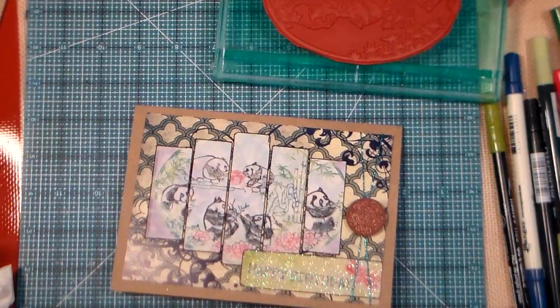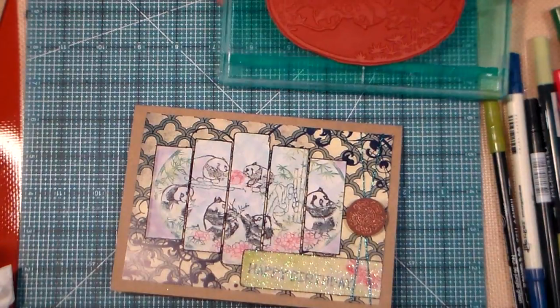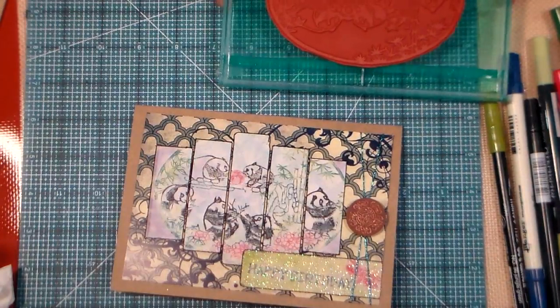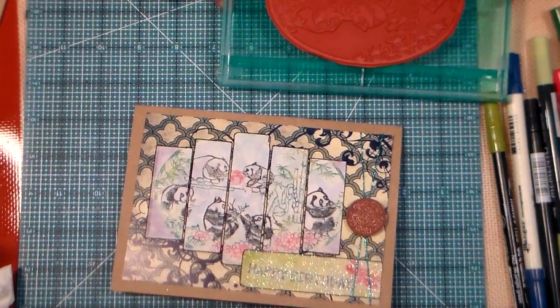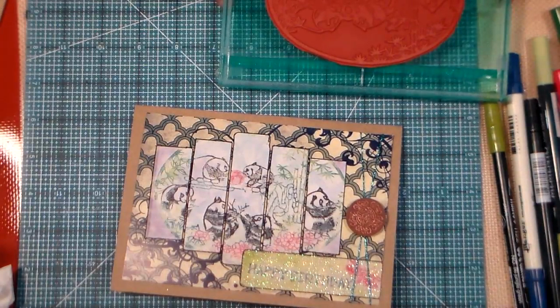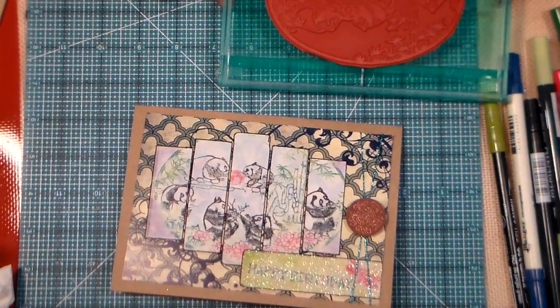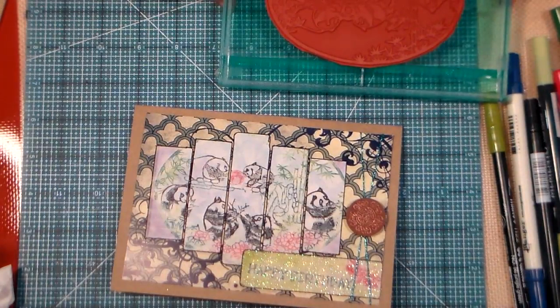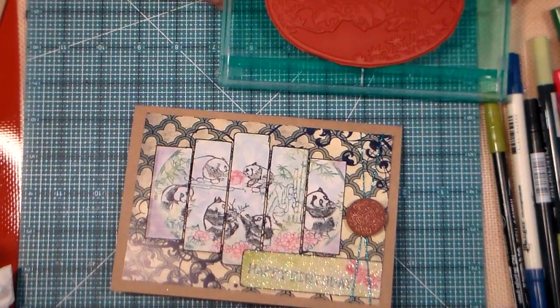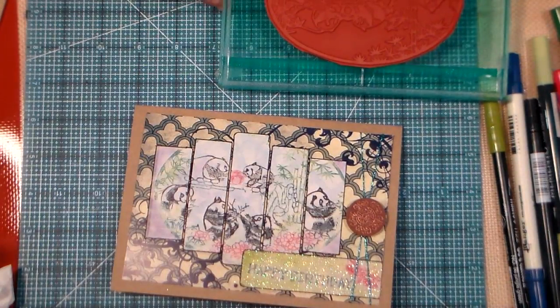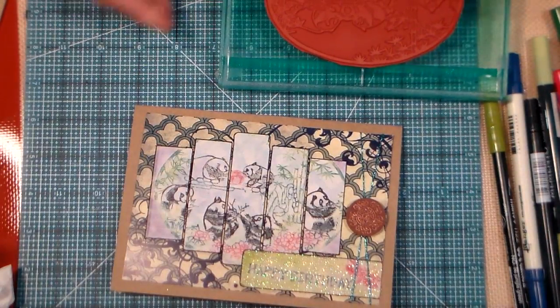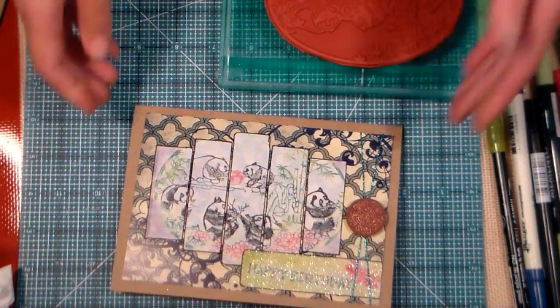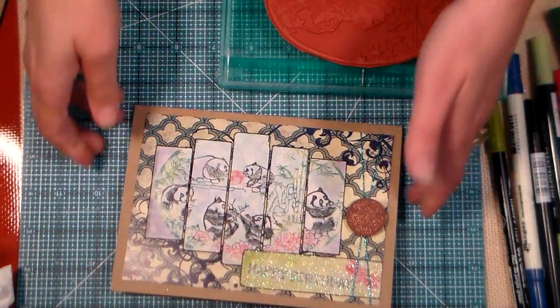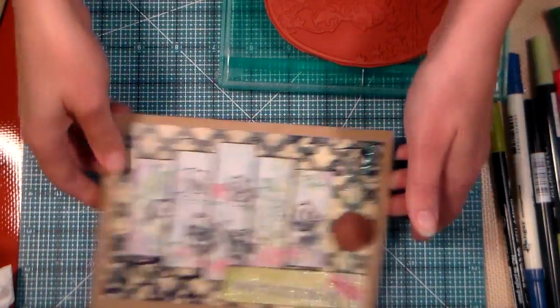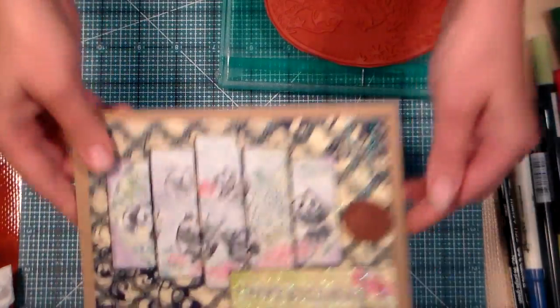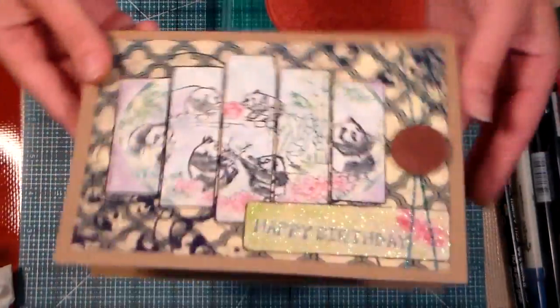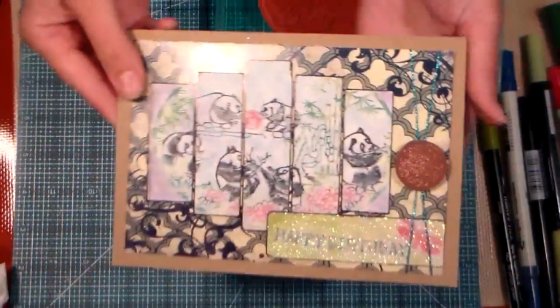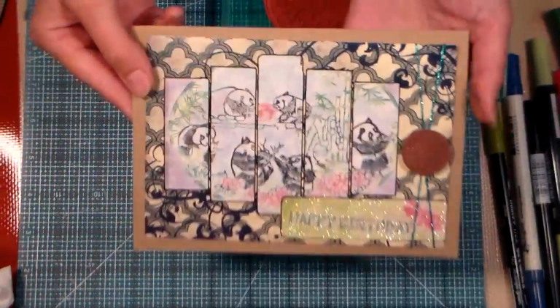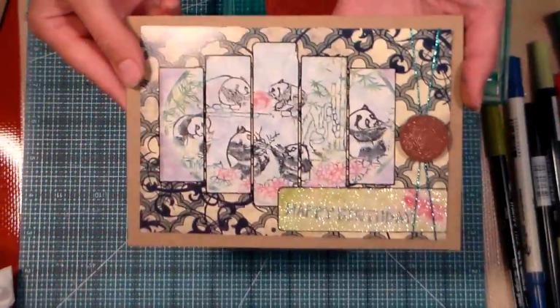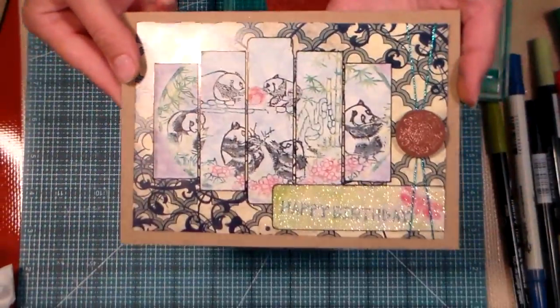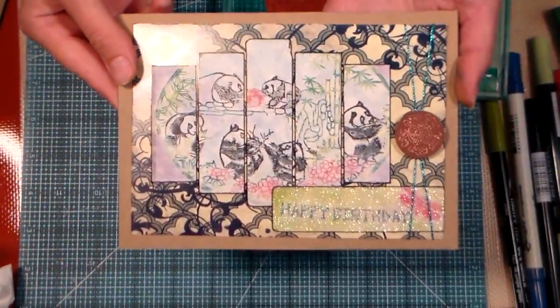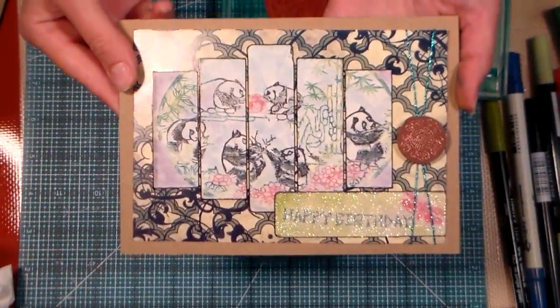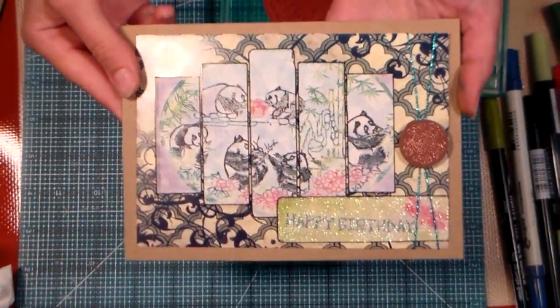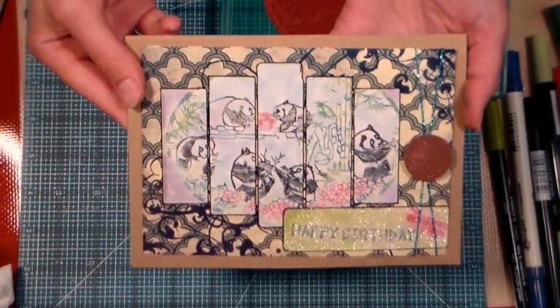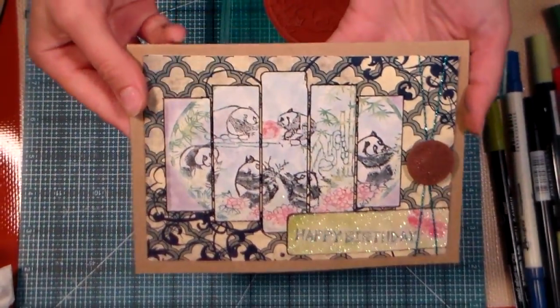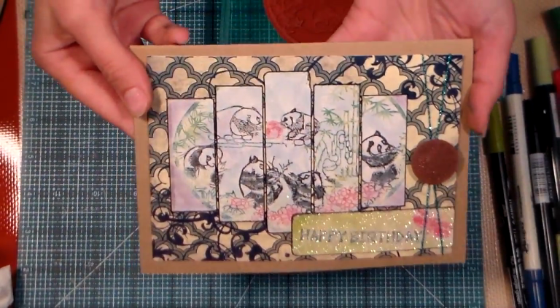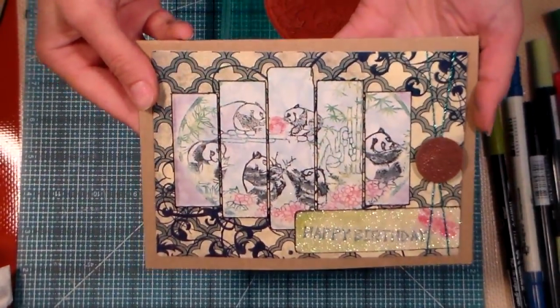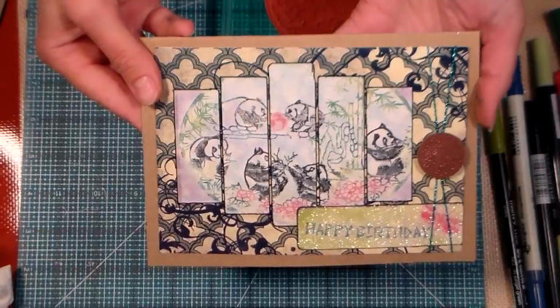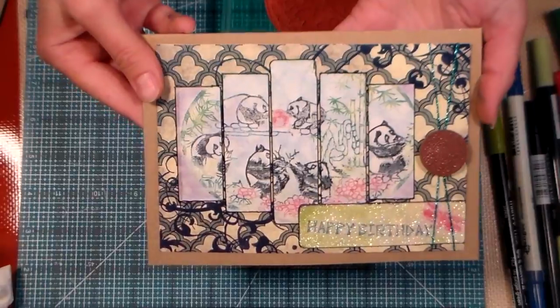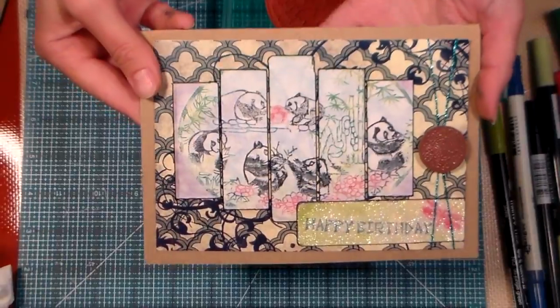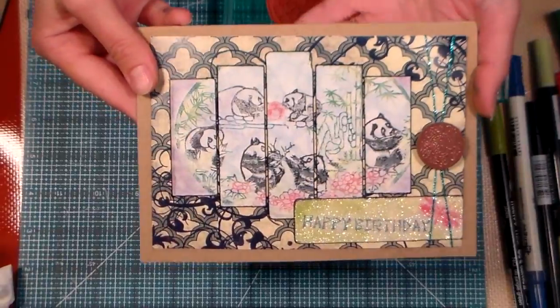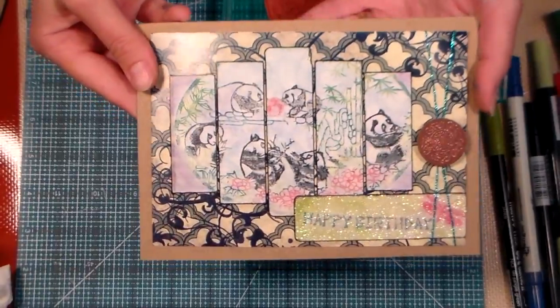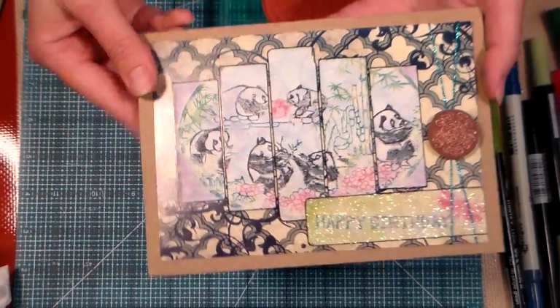Hi there, Lindsay here, the Frugal Crafter. Today we're gonna learn how to make a card using office supplies.